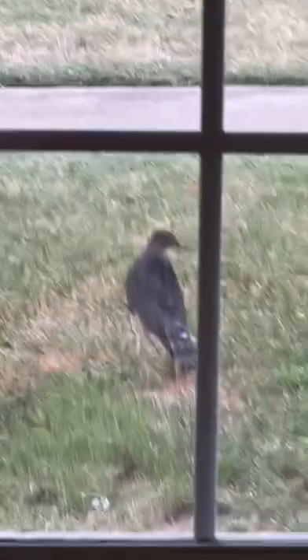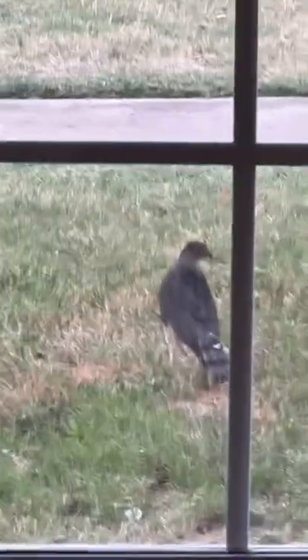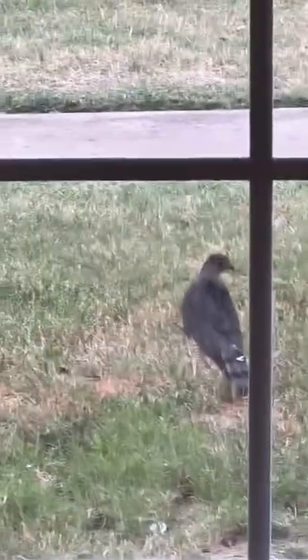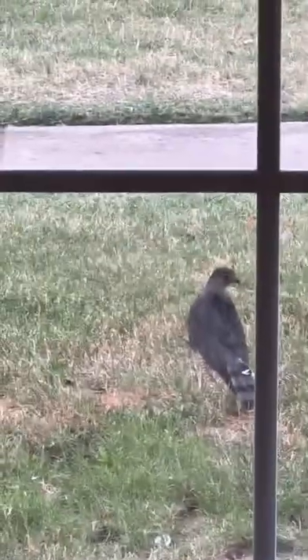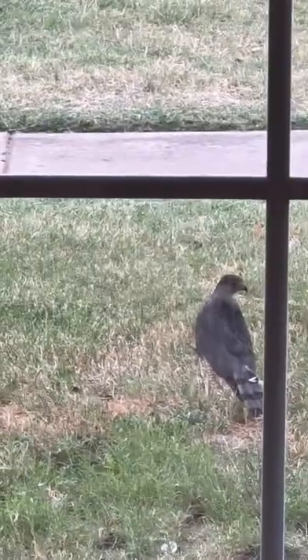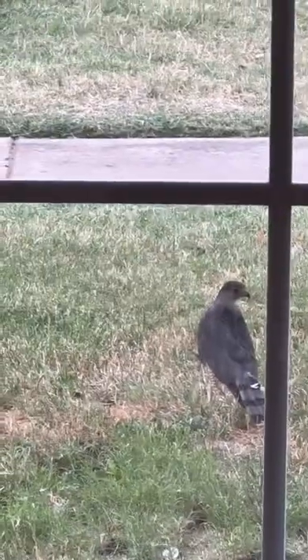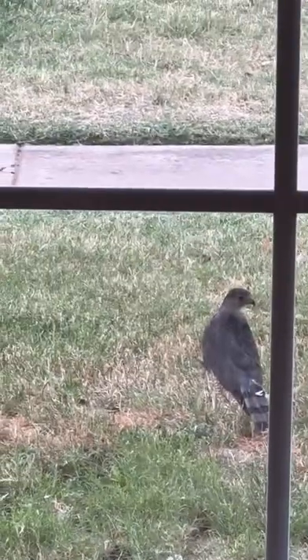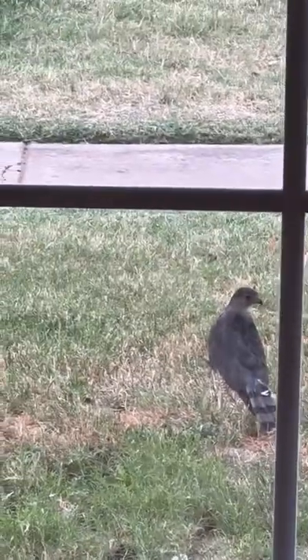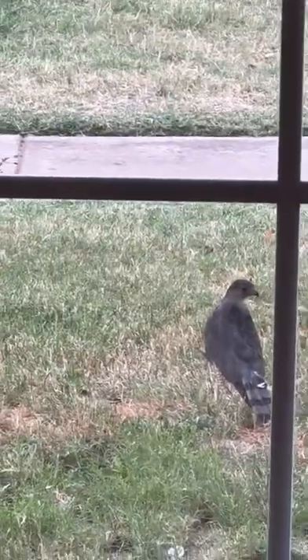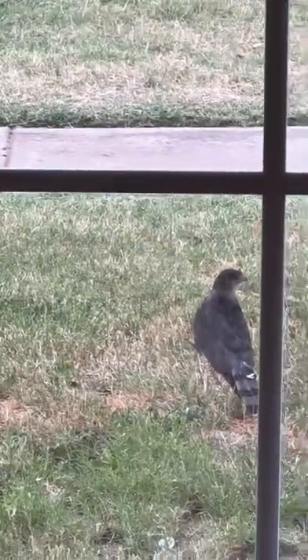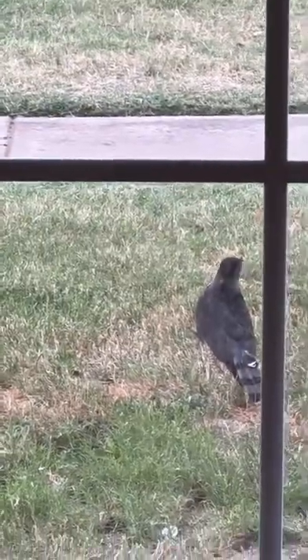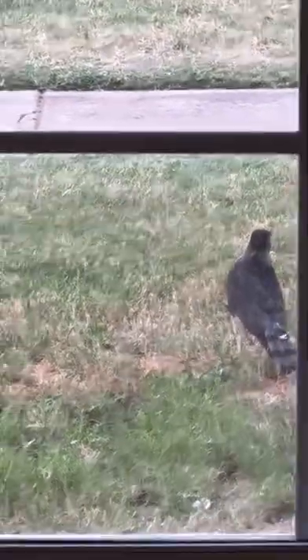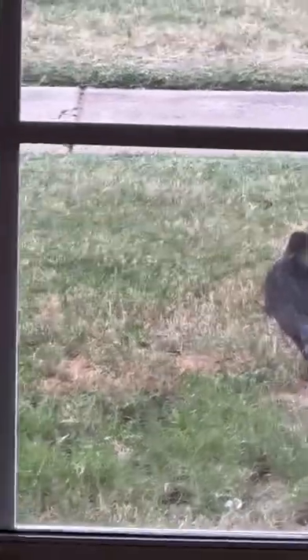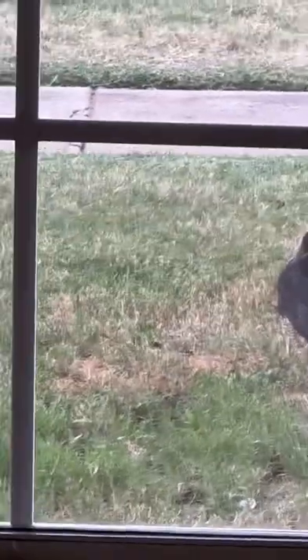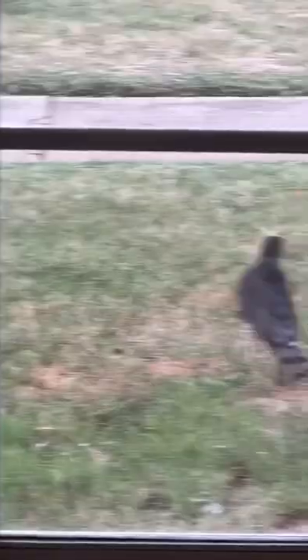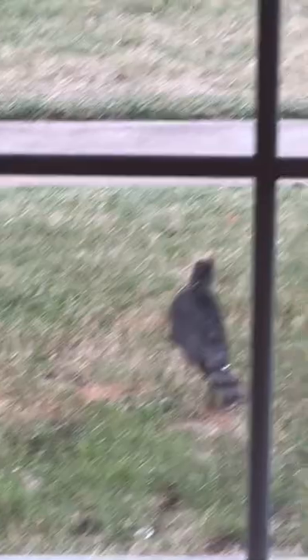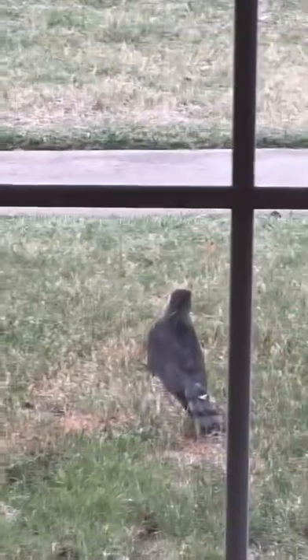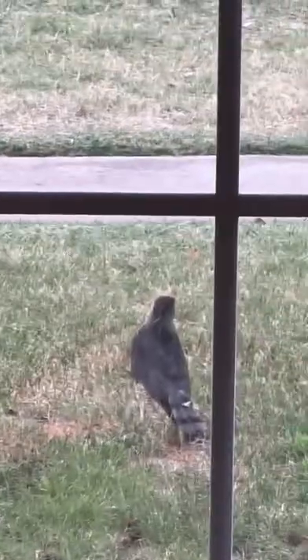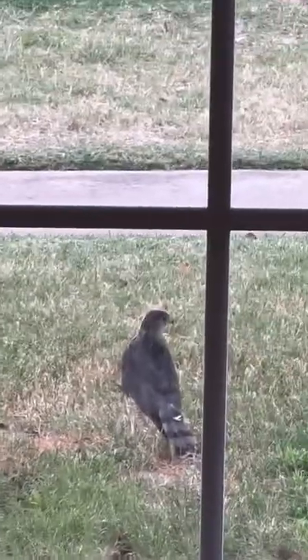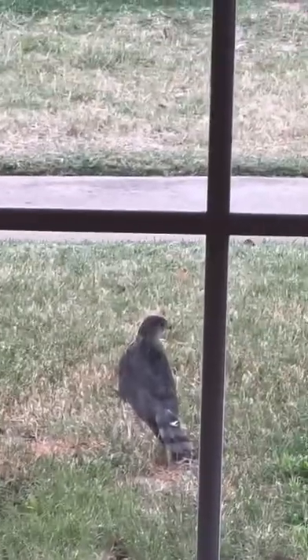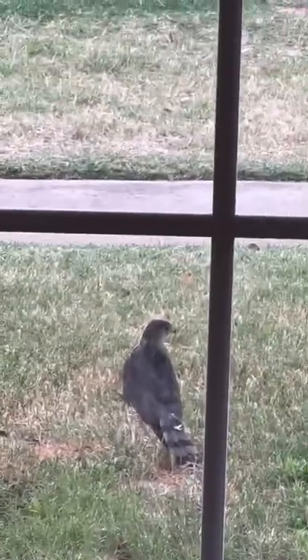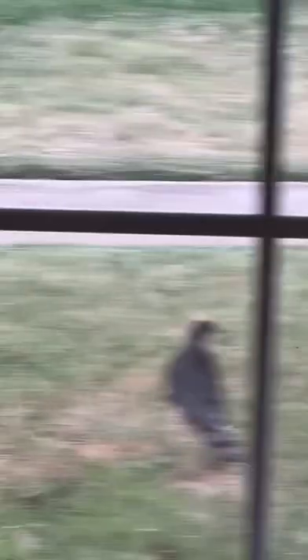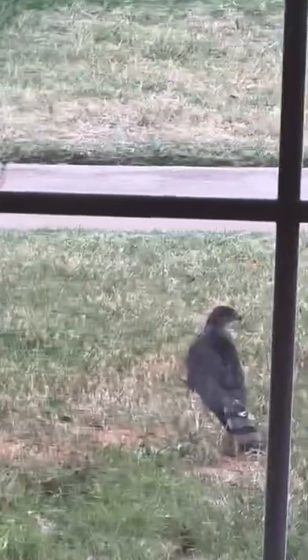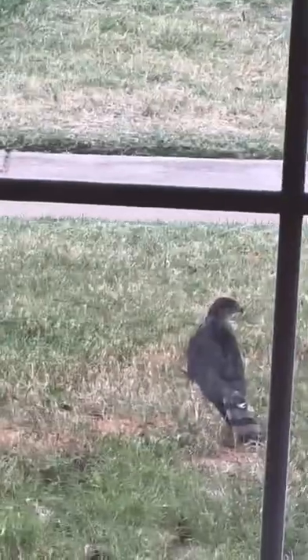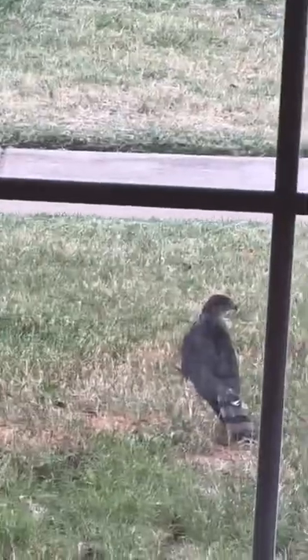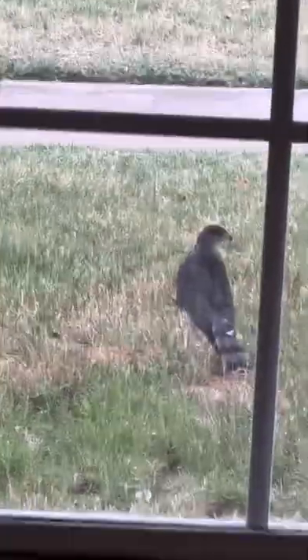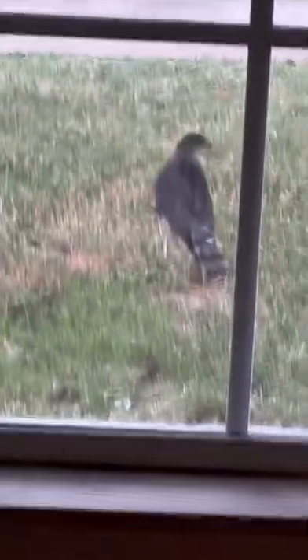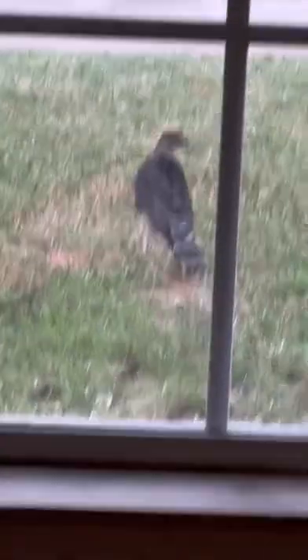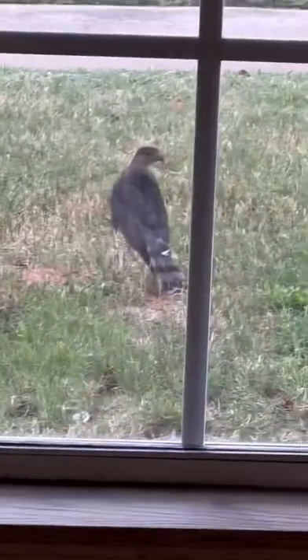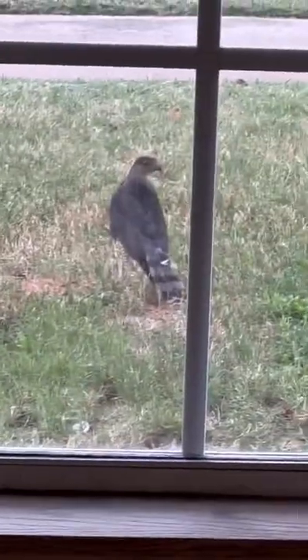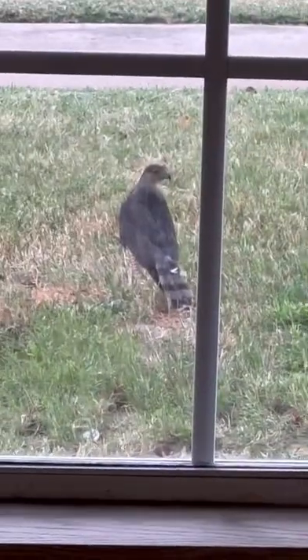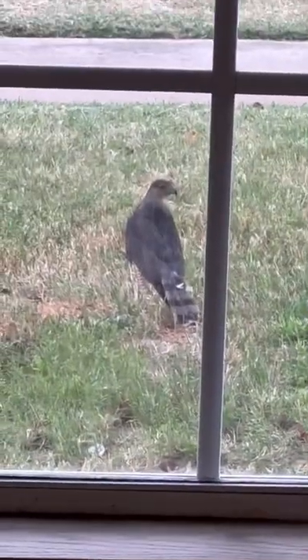I don't know what kind of bird that is, but if any of y'all know, let me know — that's a cool aspect.